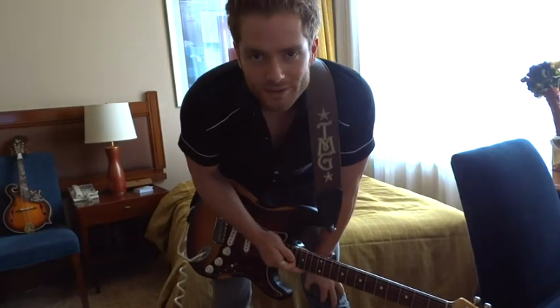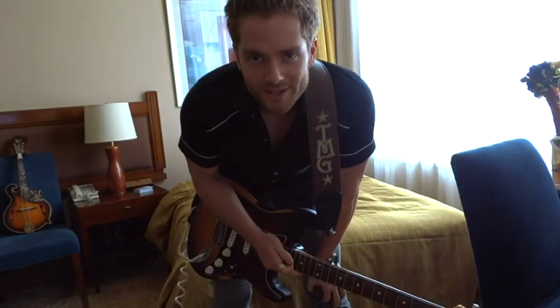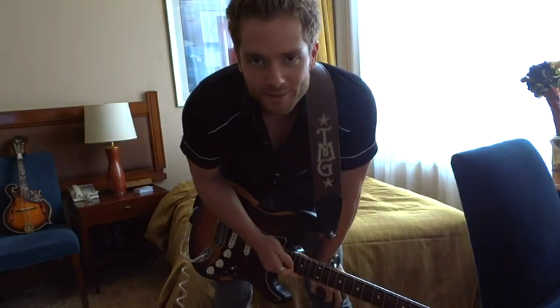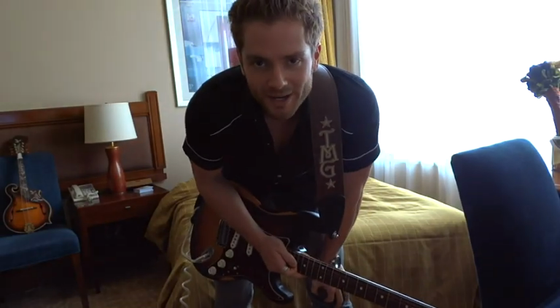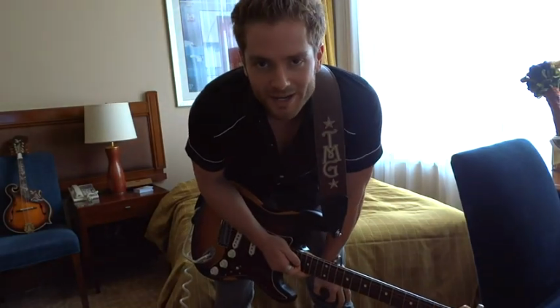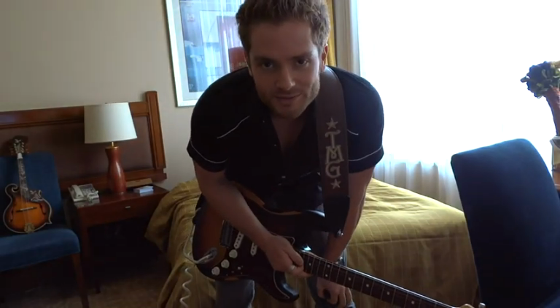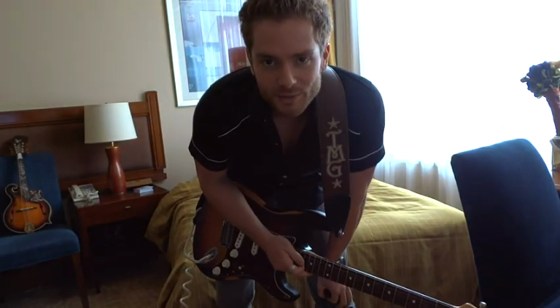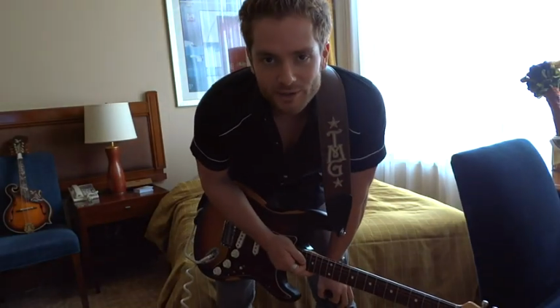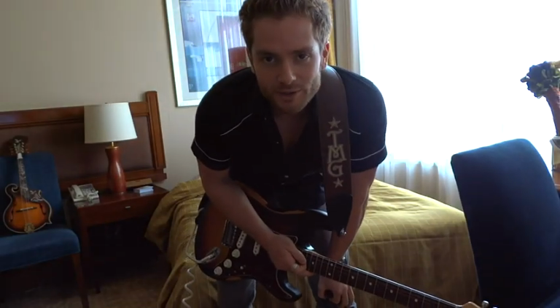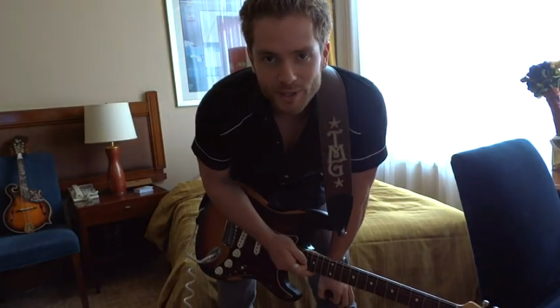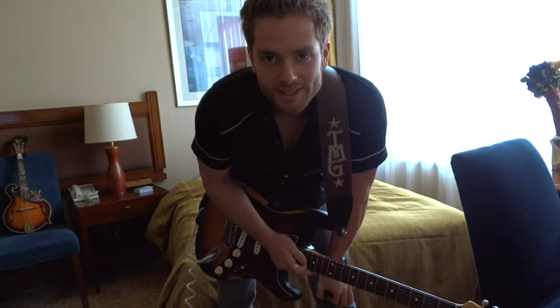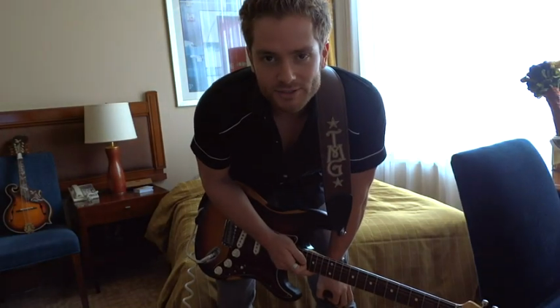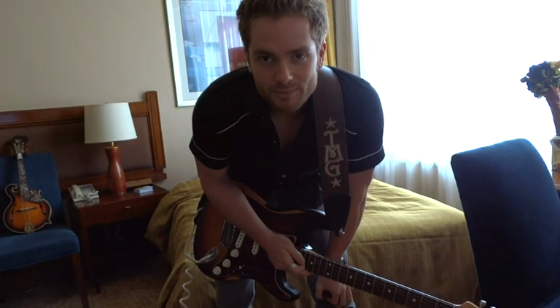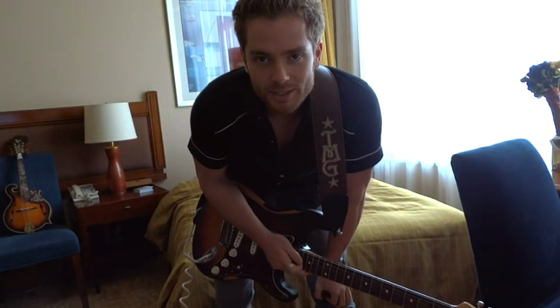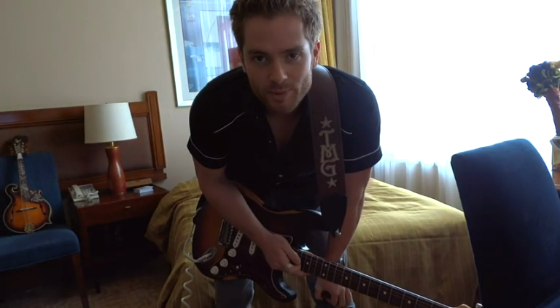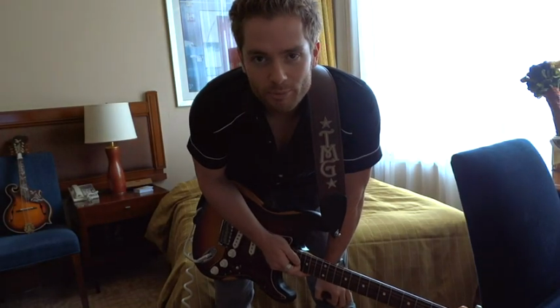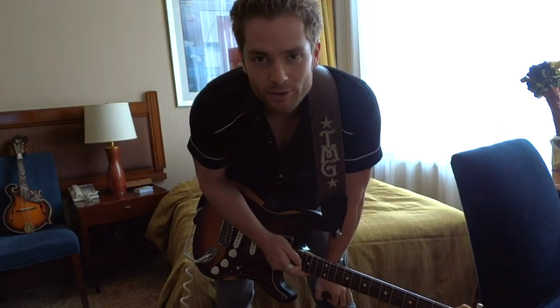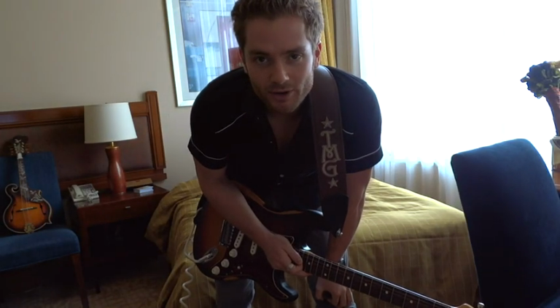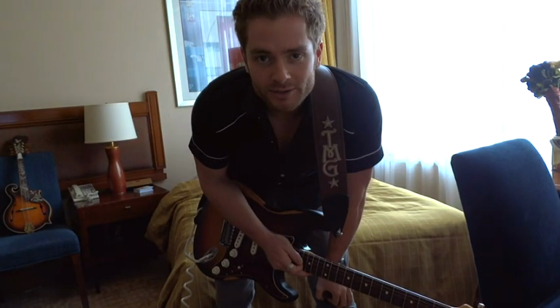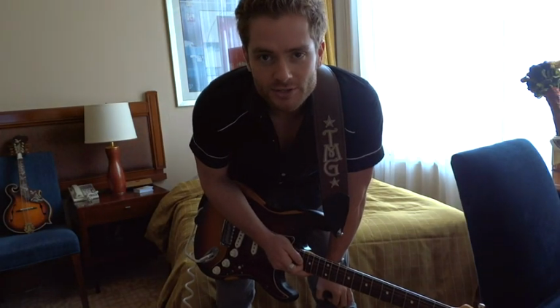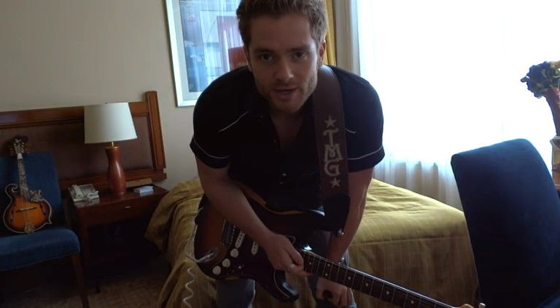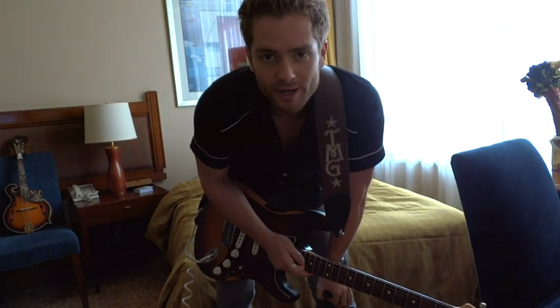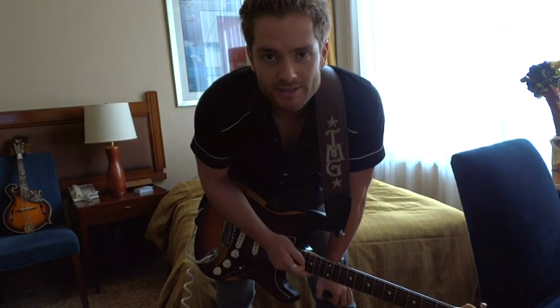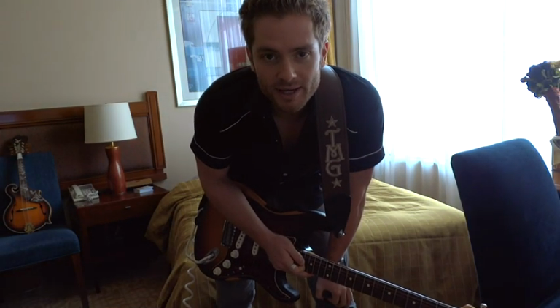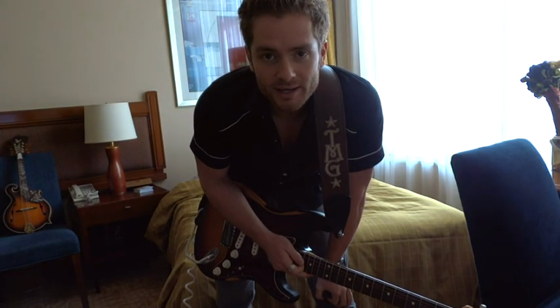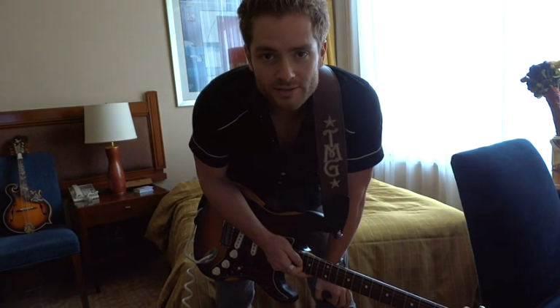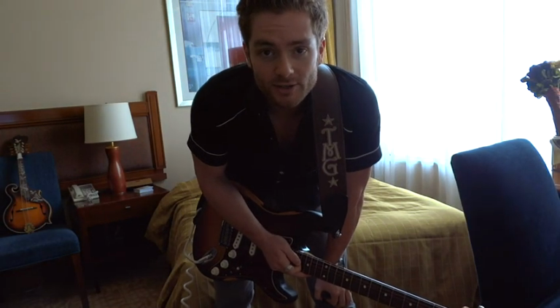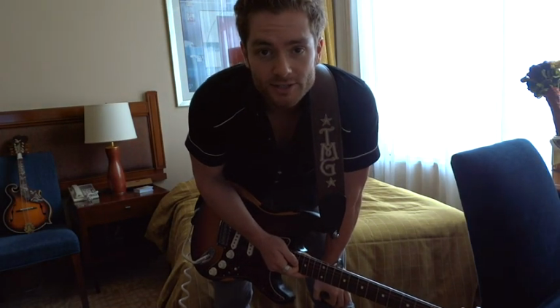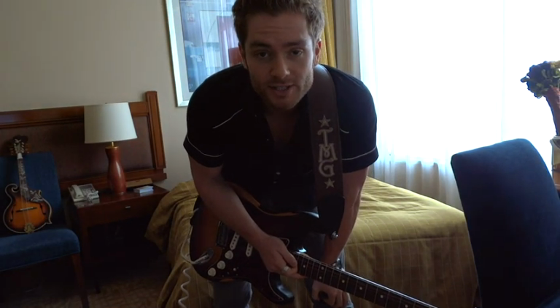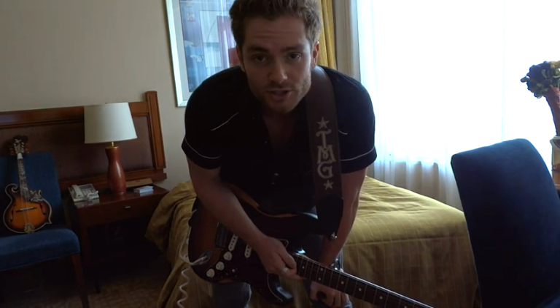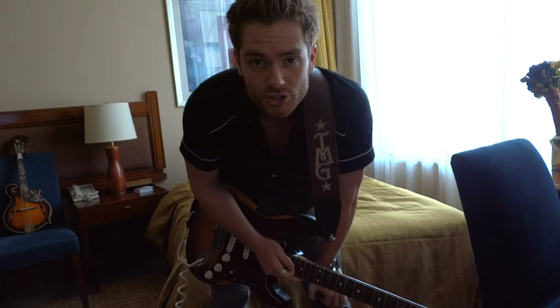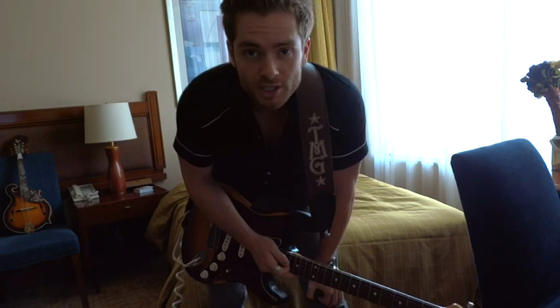What's up guys? We are going to break down John Mayer's Paper Doll. It just came out today. The song is in G.